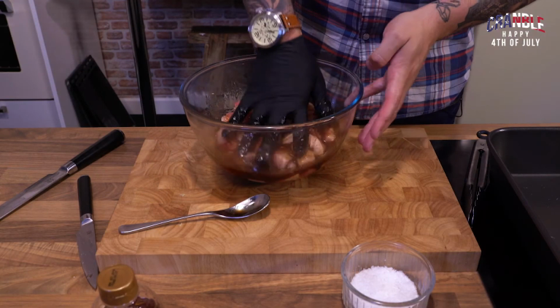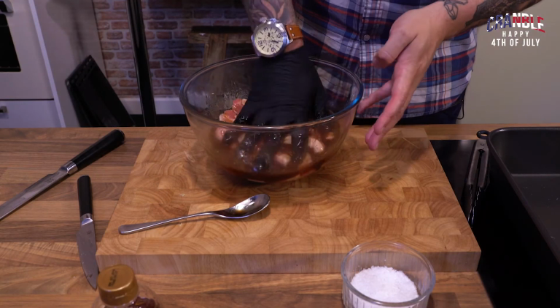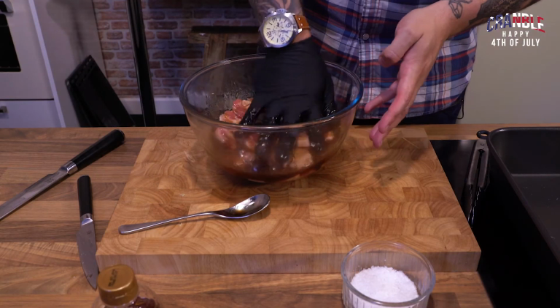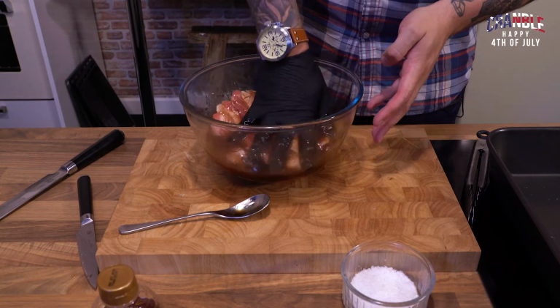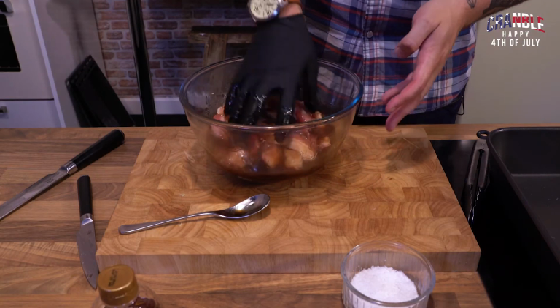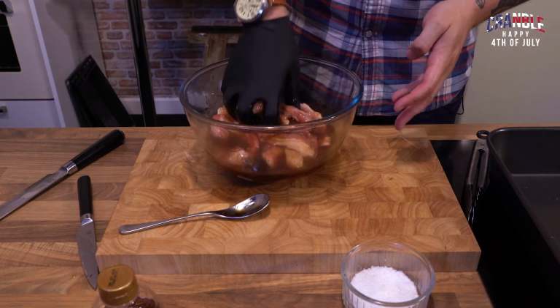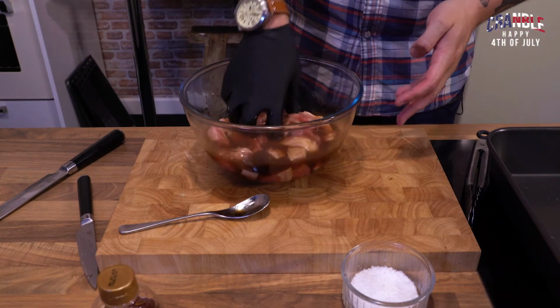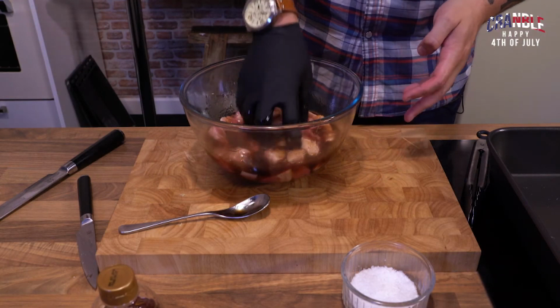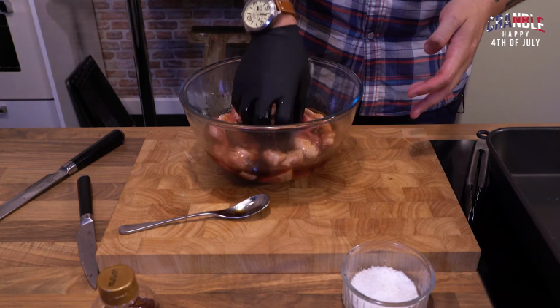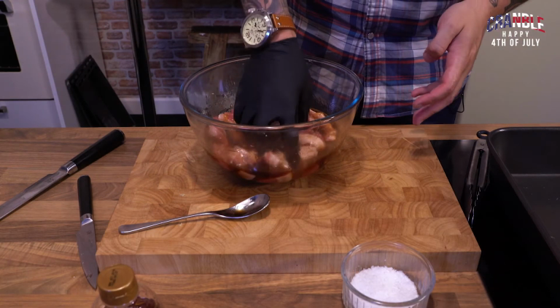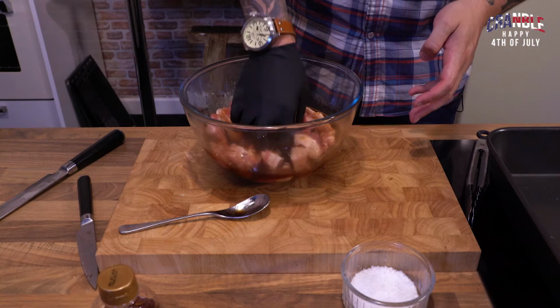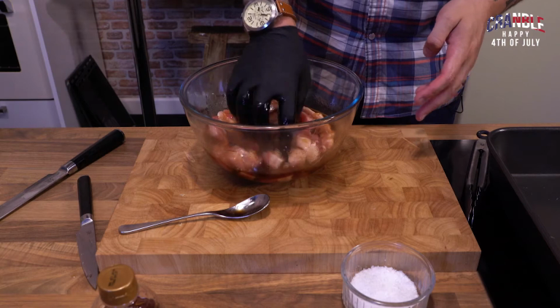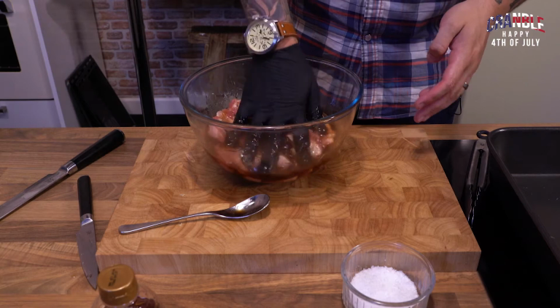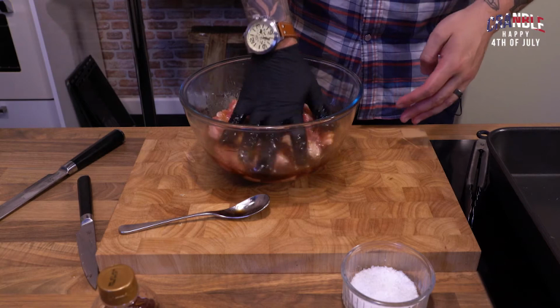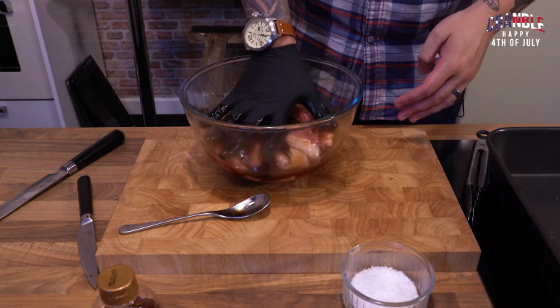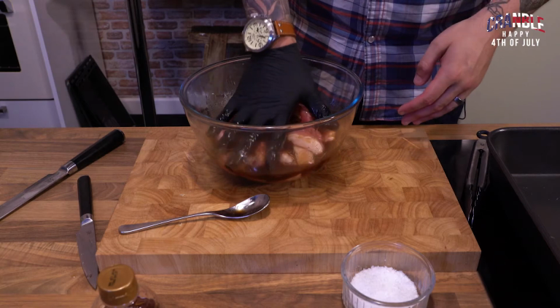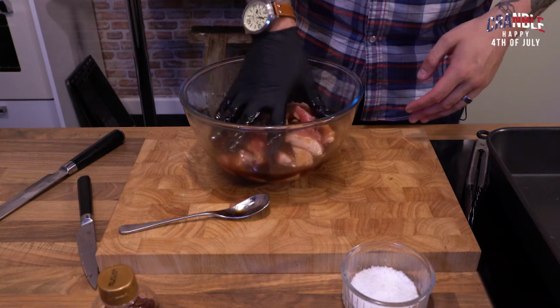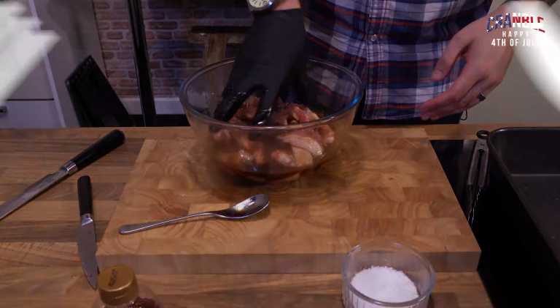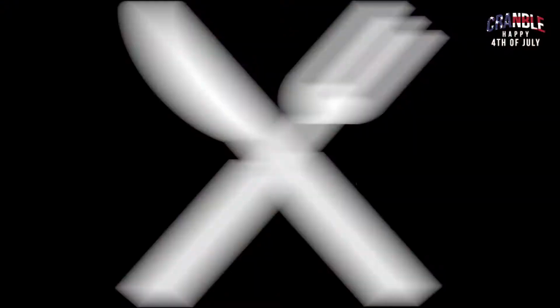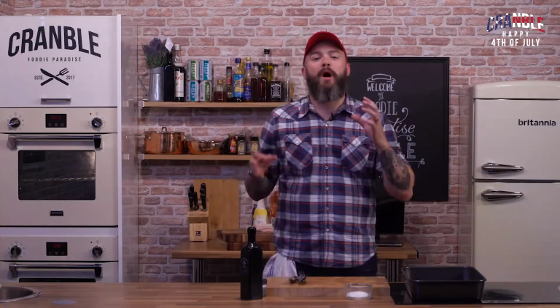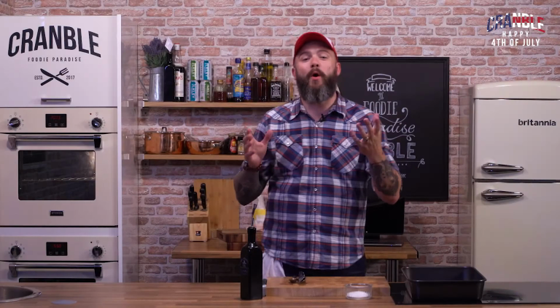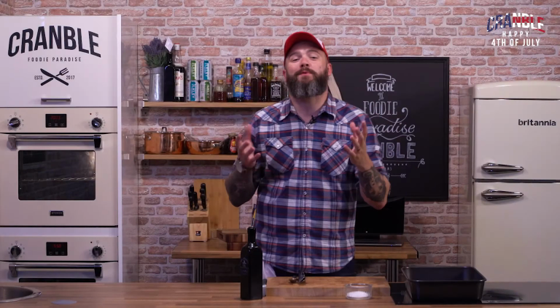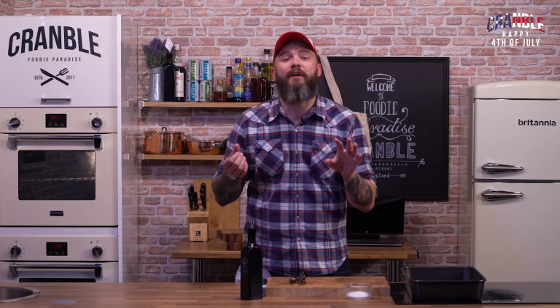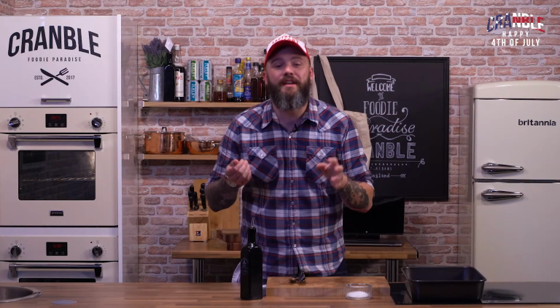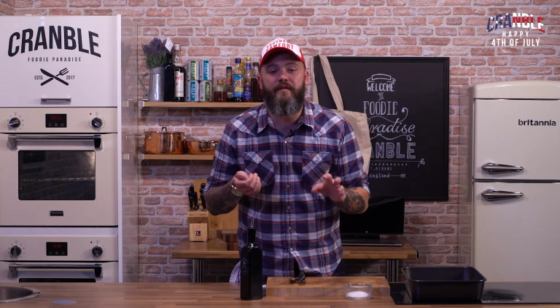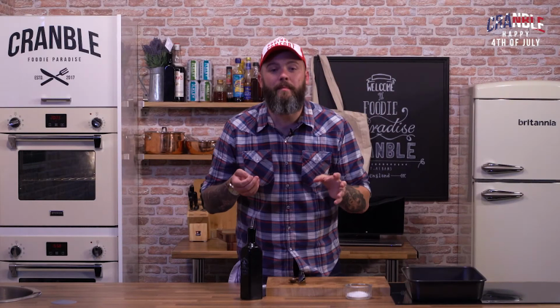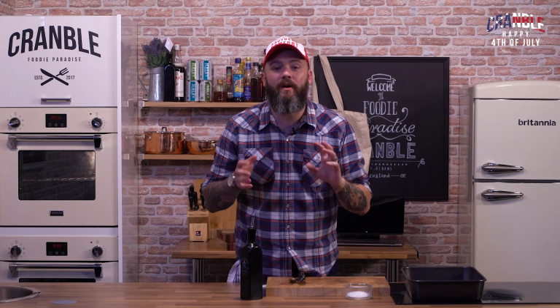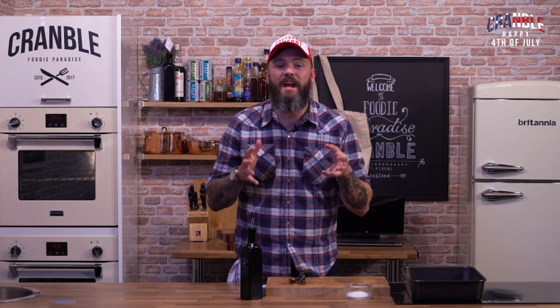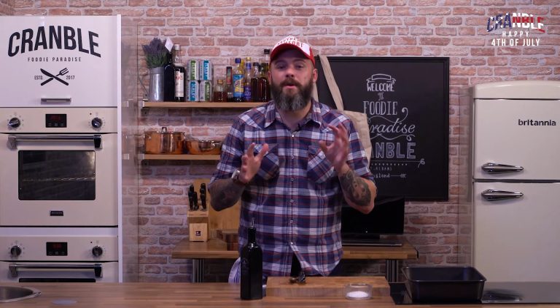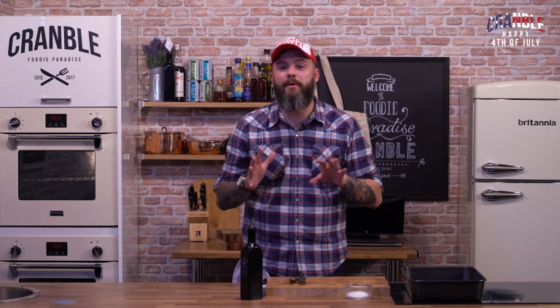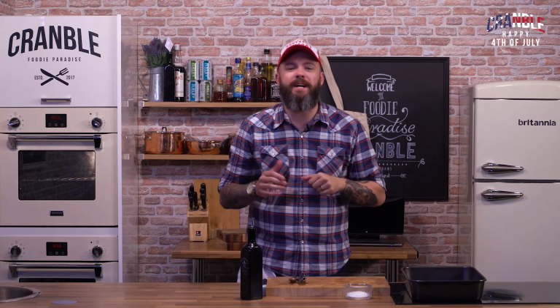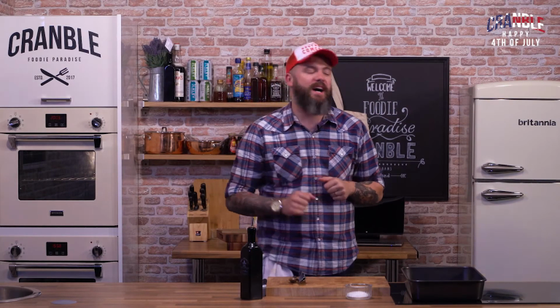We're going to leave it for a minimum of an hour and then come back and crack on and get it cooked. Our pork's been marinating for about an hour, an hour and a half.